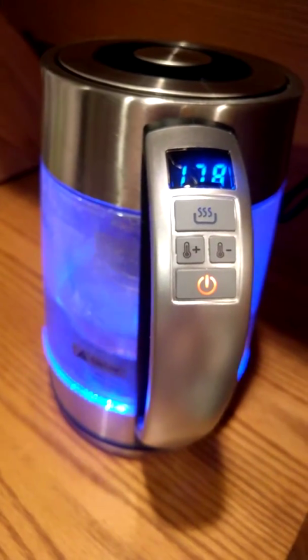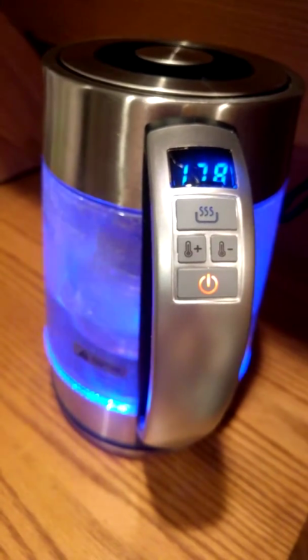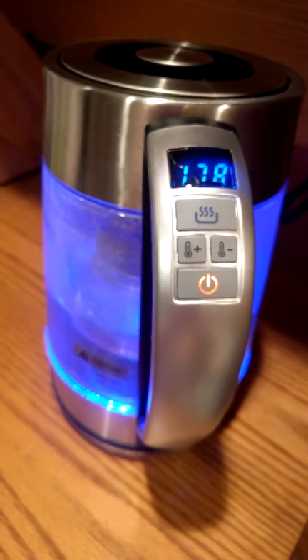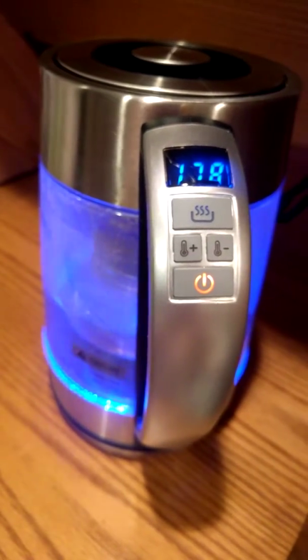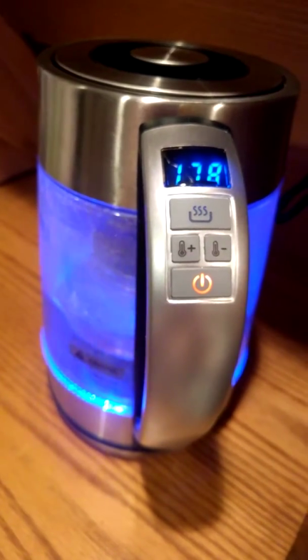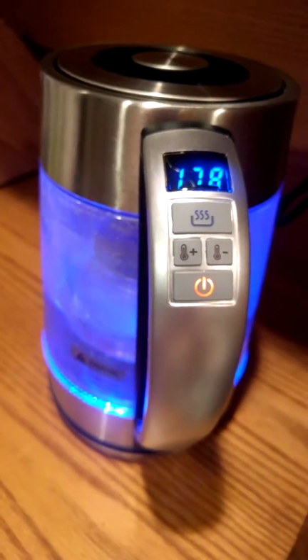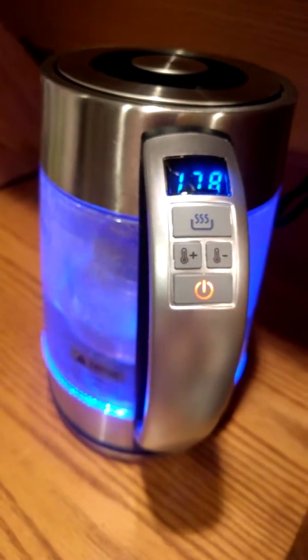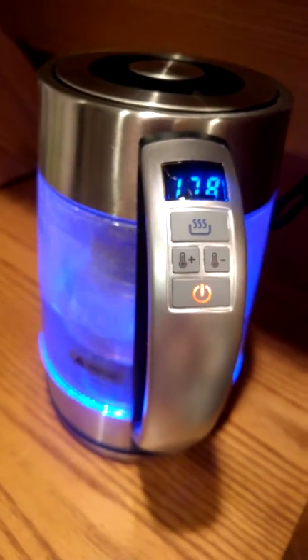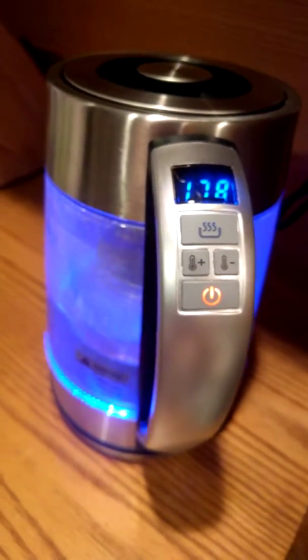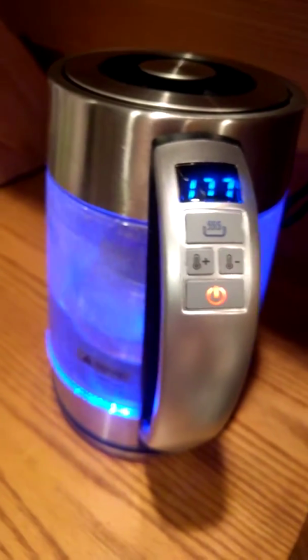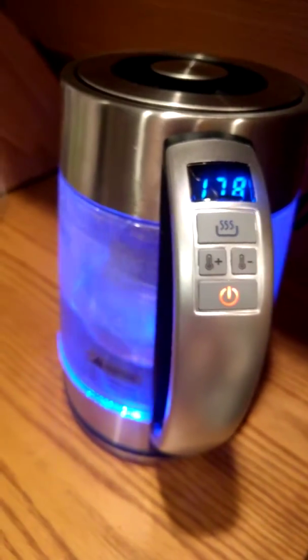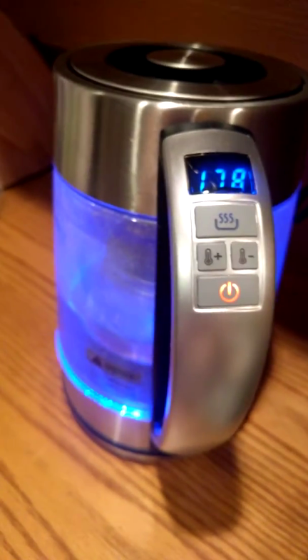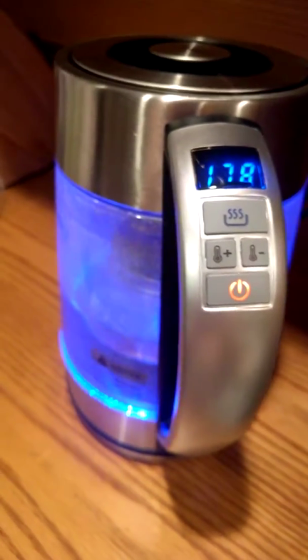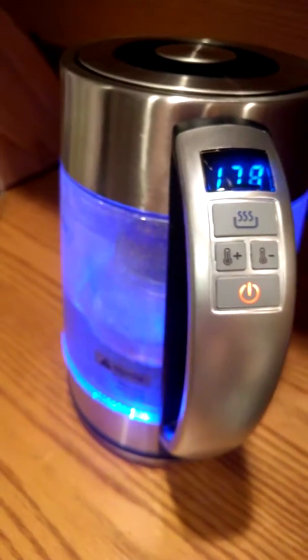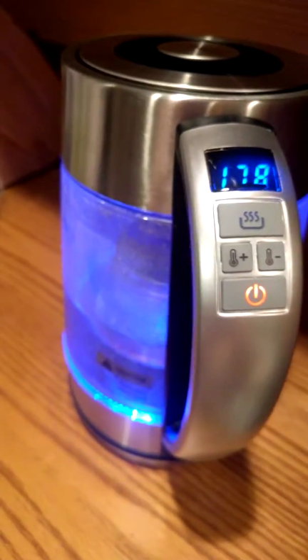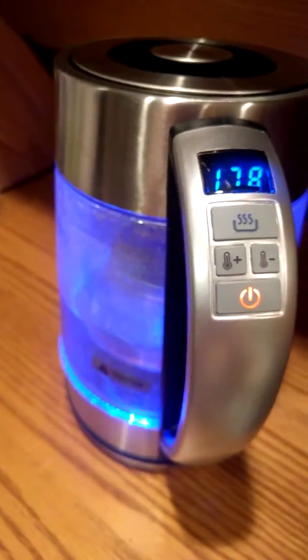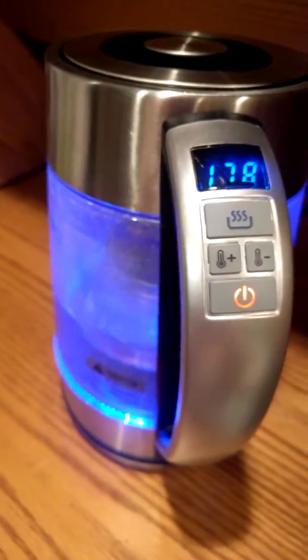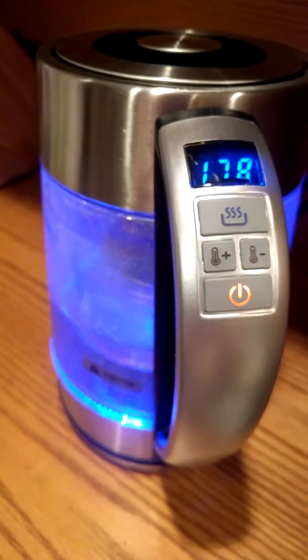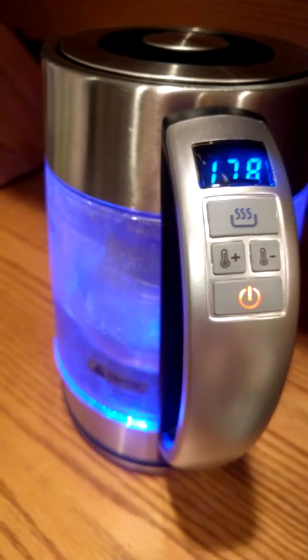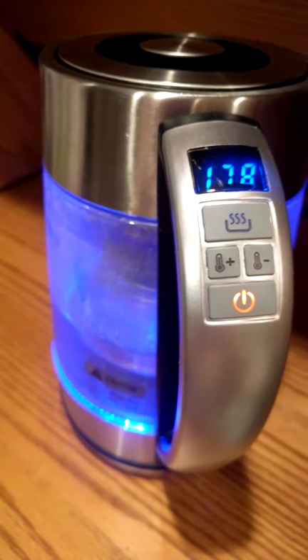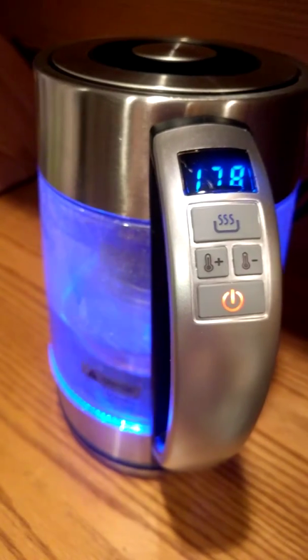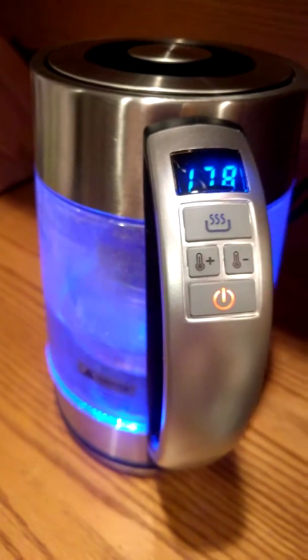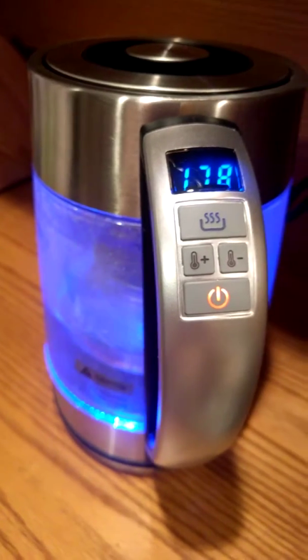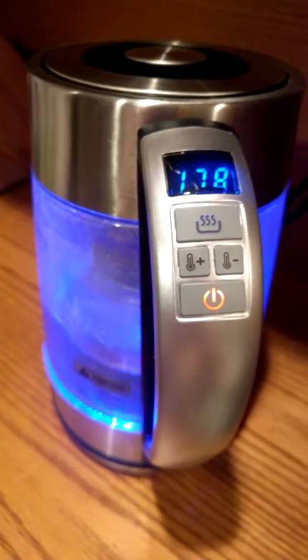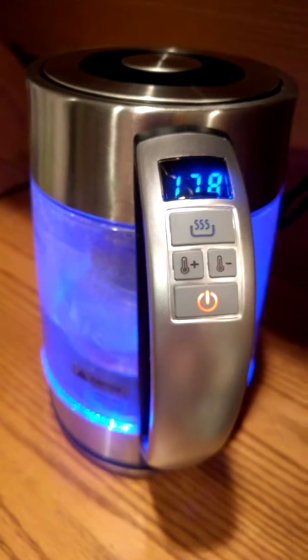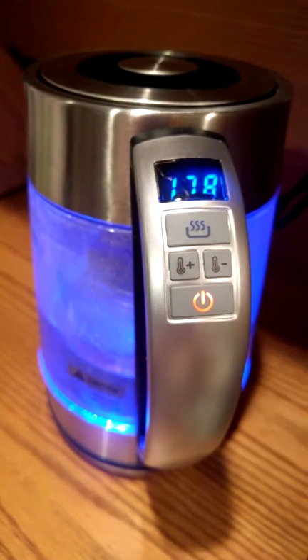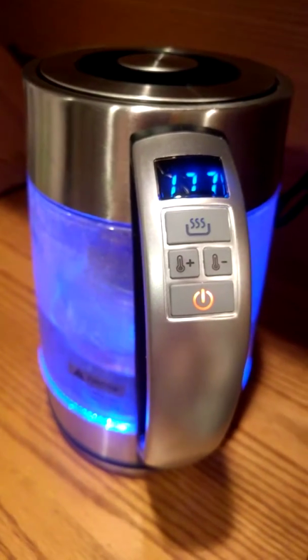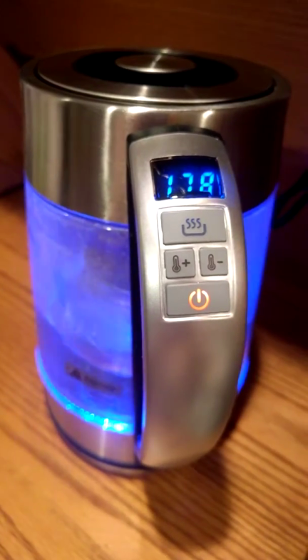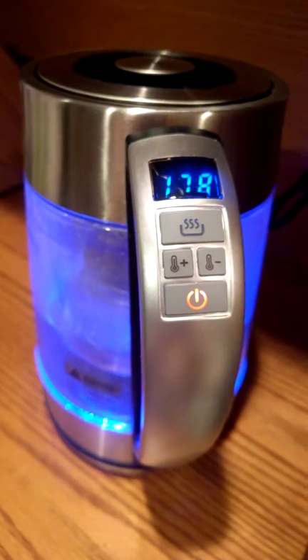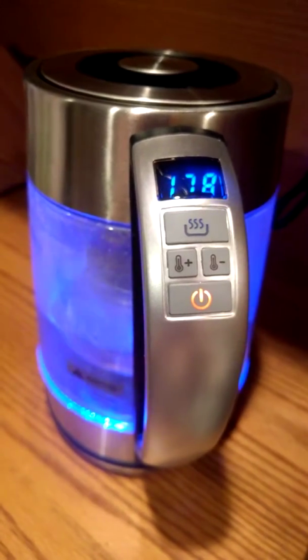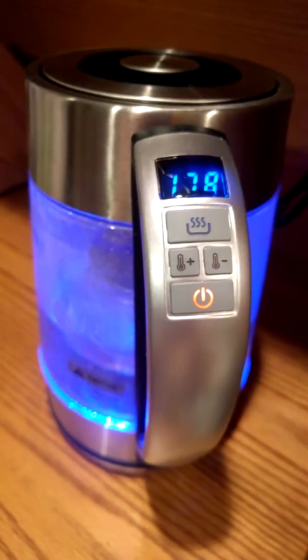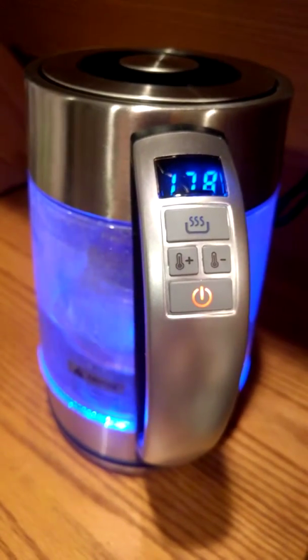You can hear it registering — it's trying to heat the water up just a bit more so it can get up to that 190.